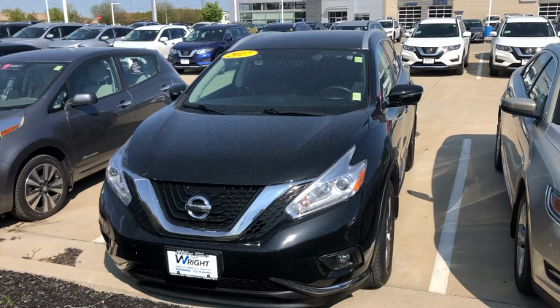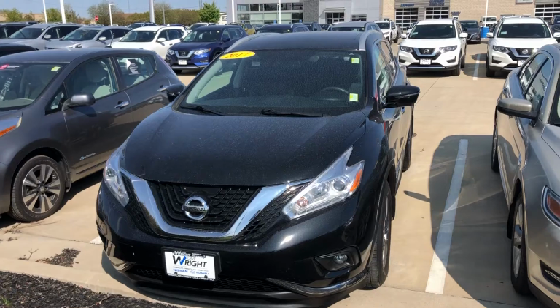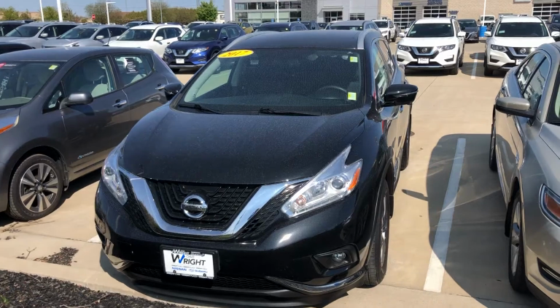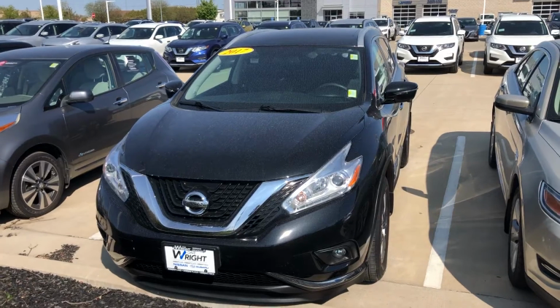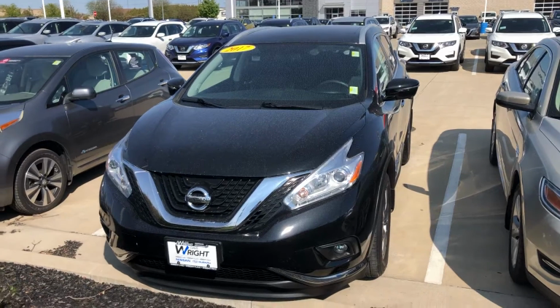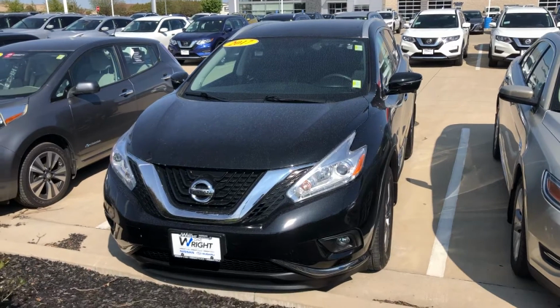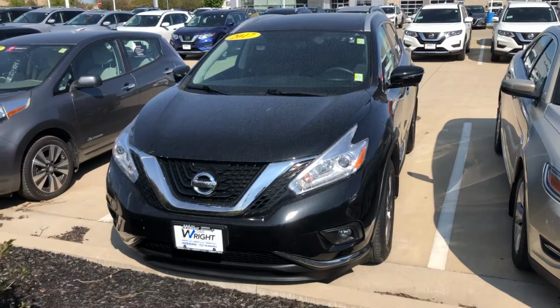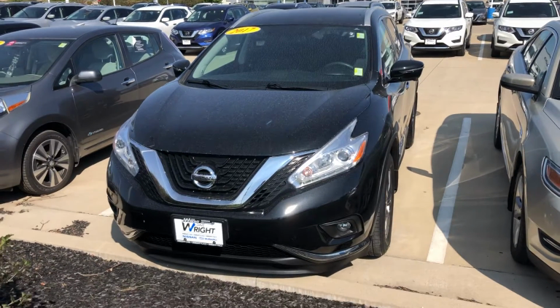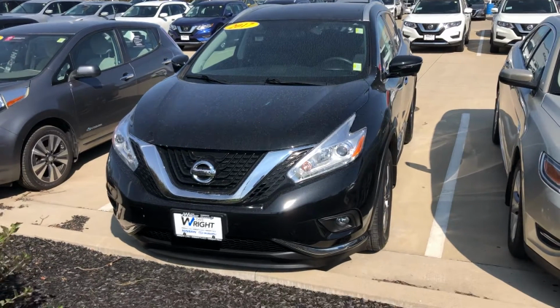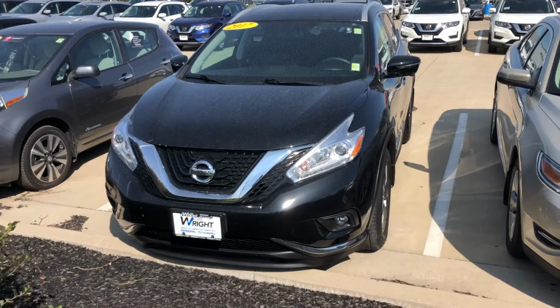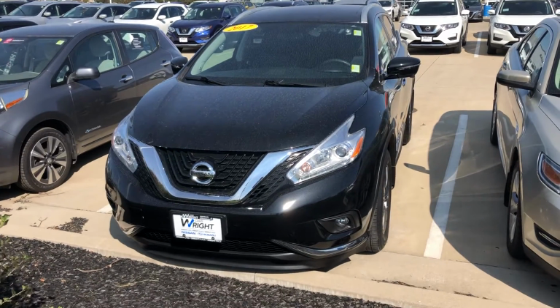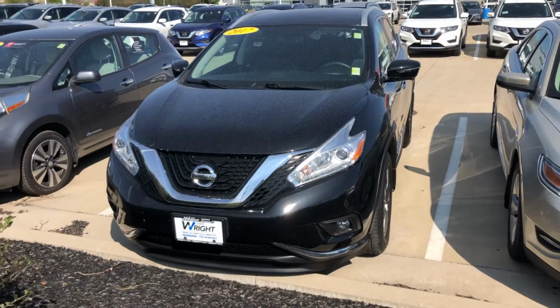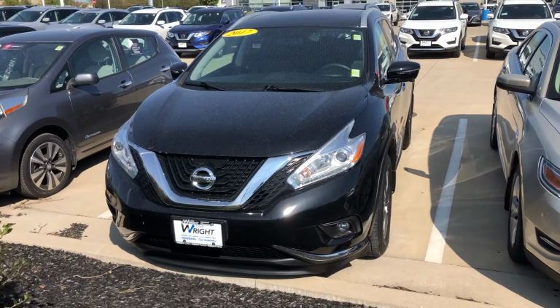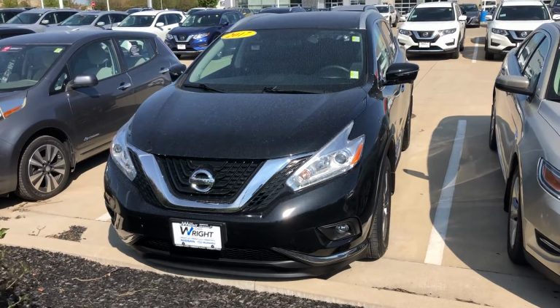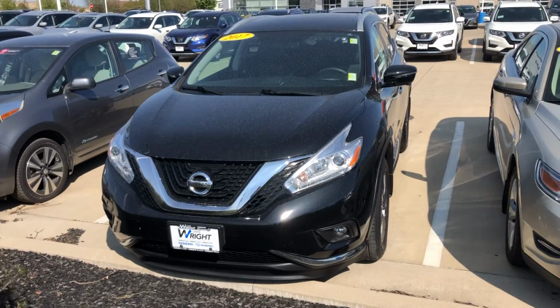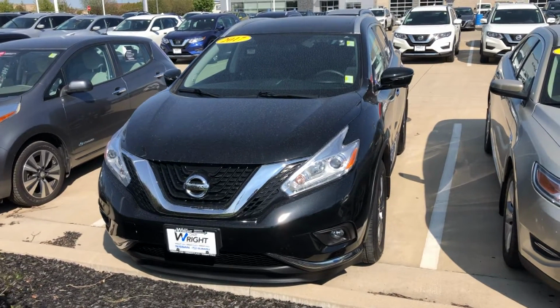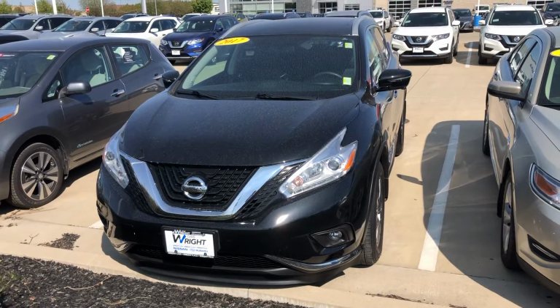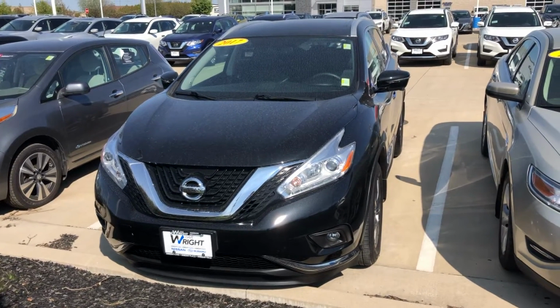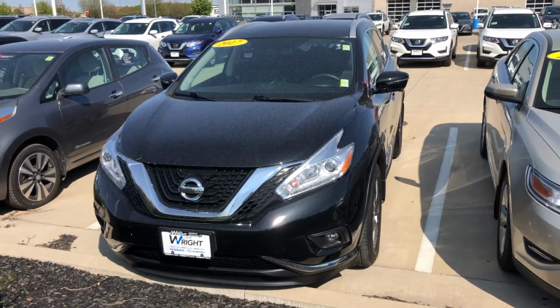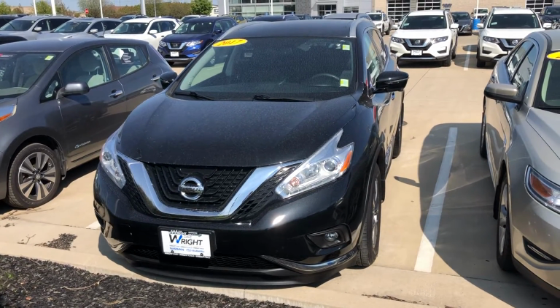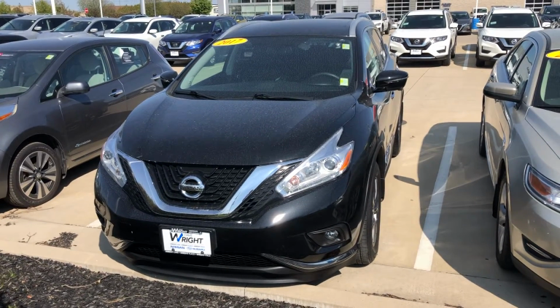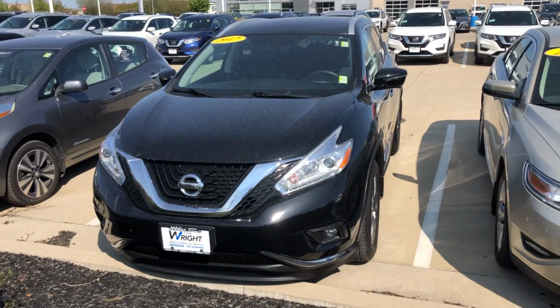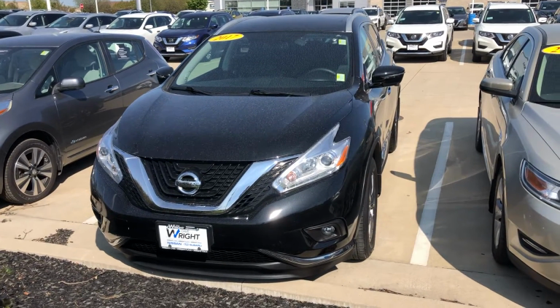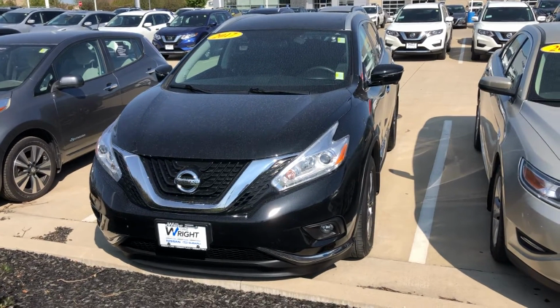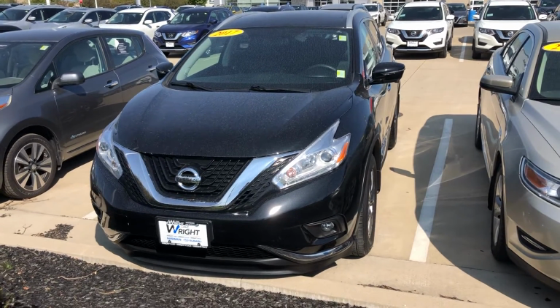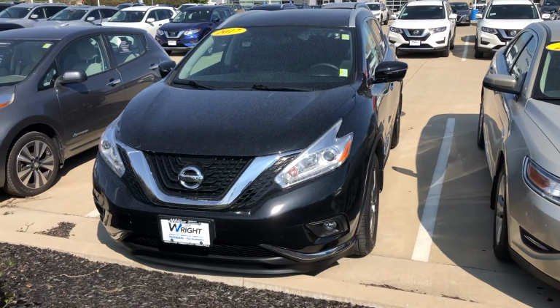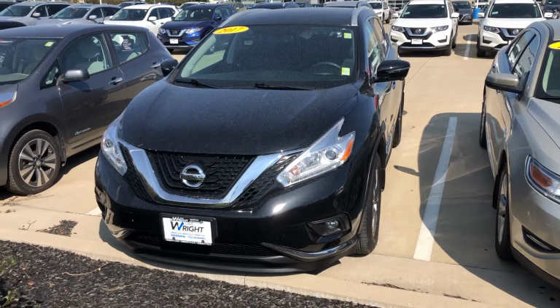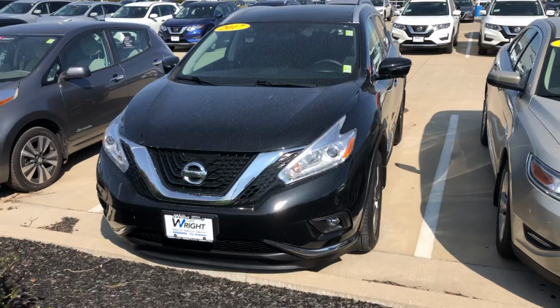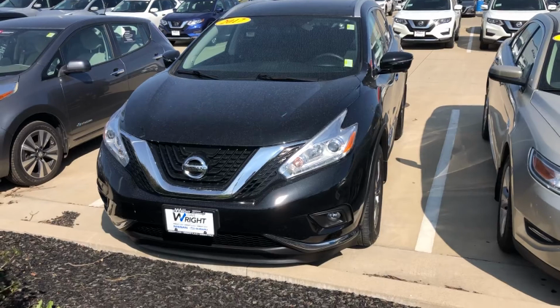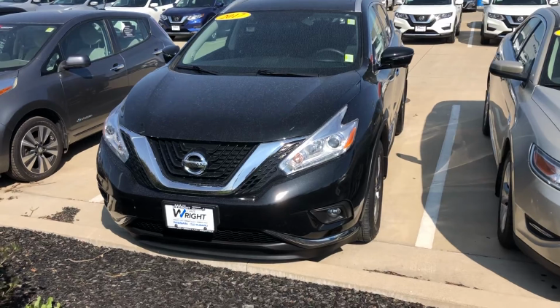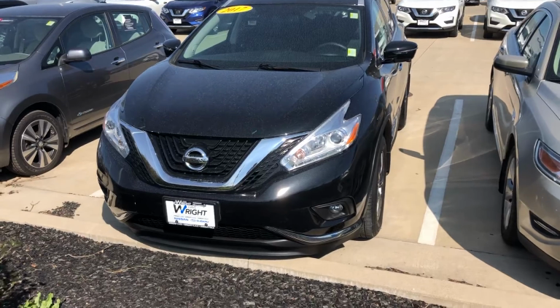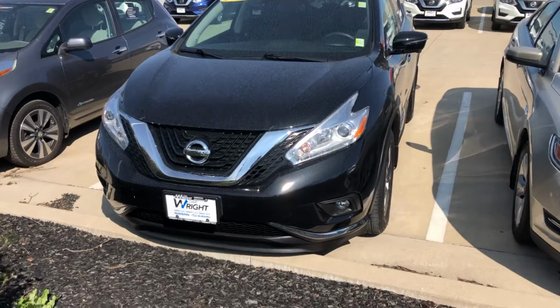Hi, this is Anthony from Daybrite Nissan, previewing you the 2017 Nissan Murano SL.